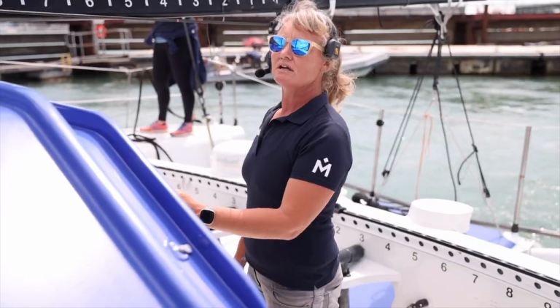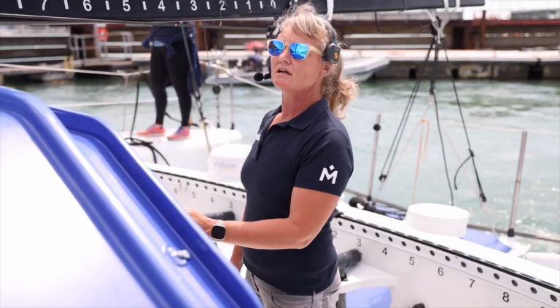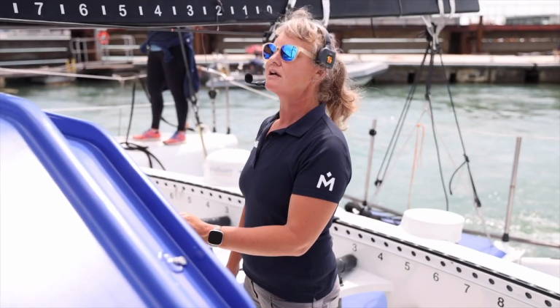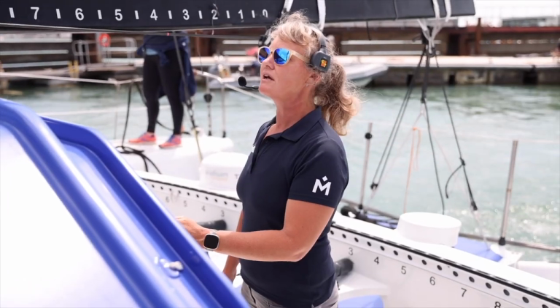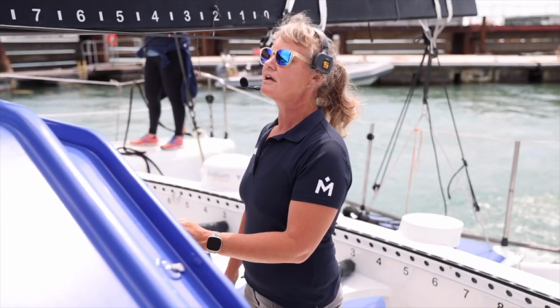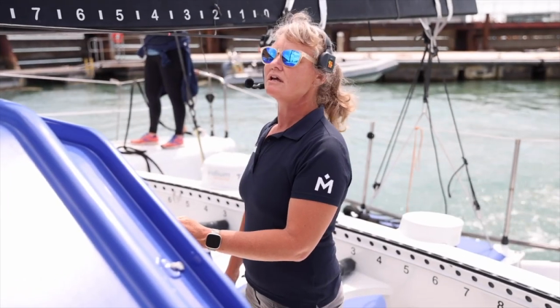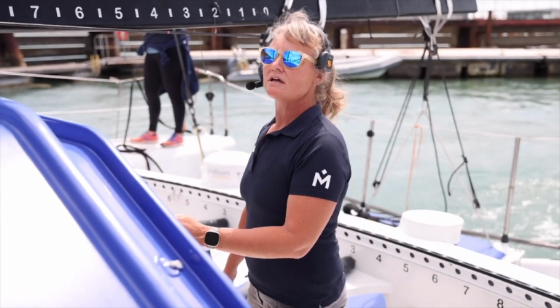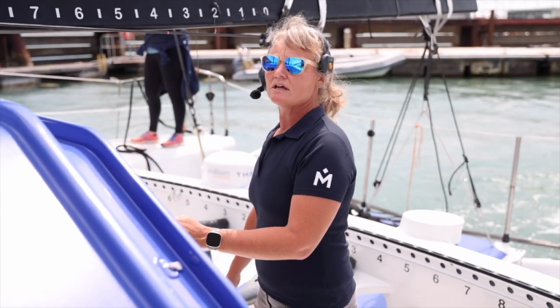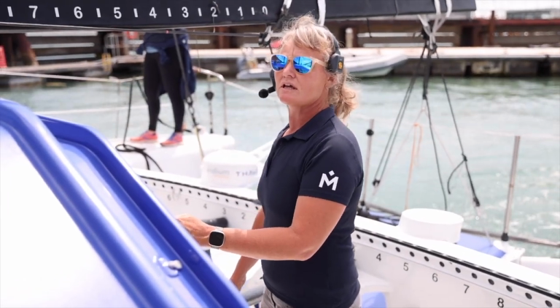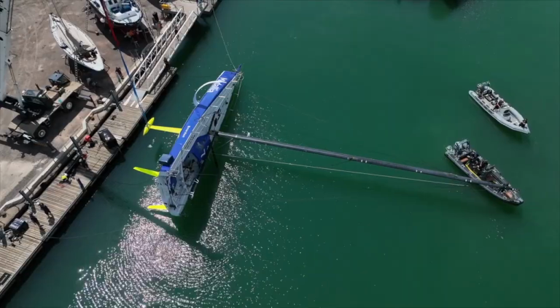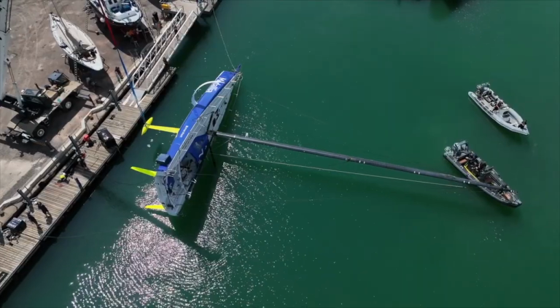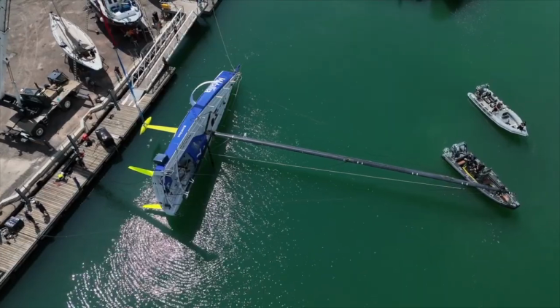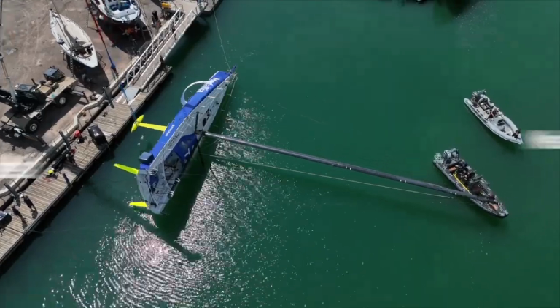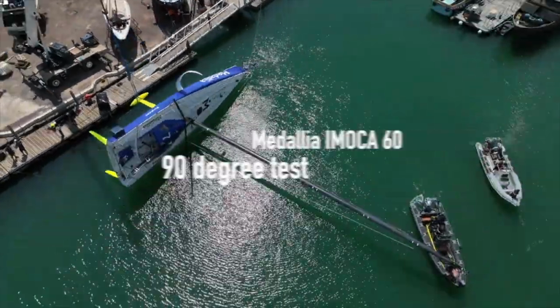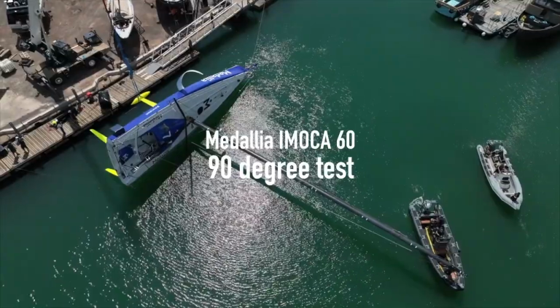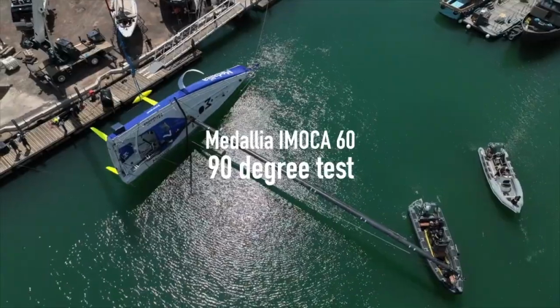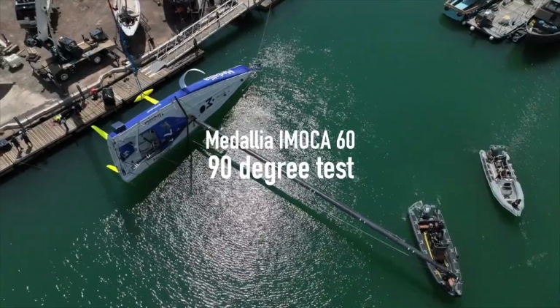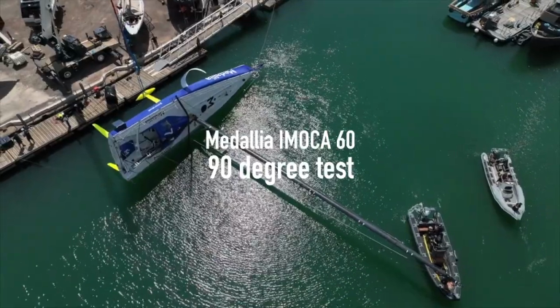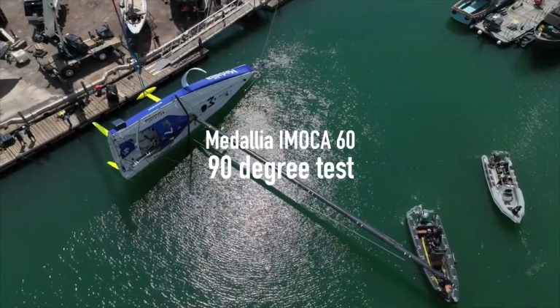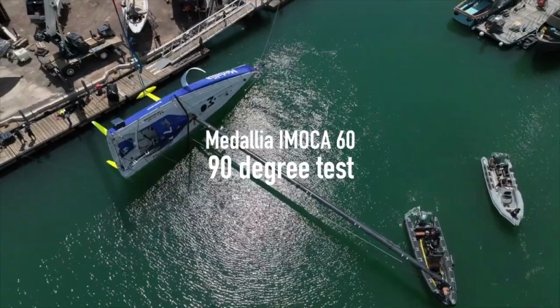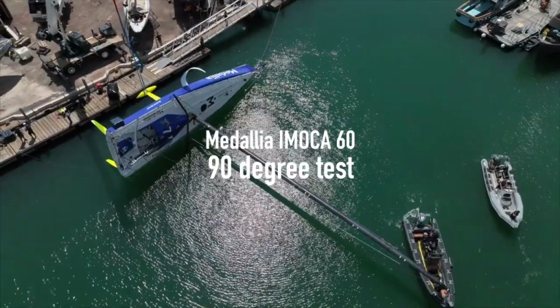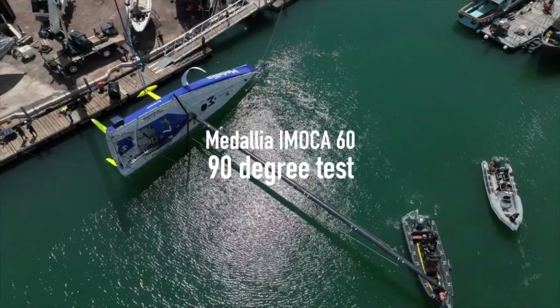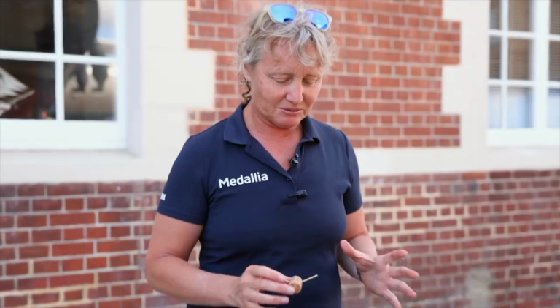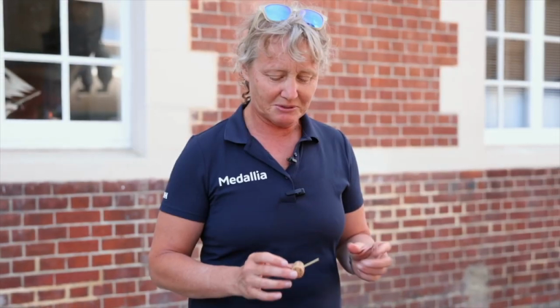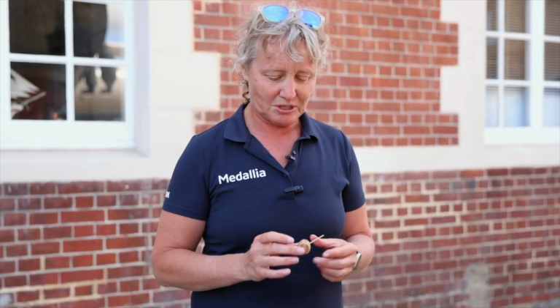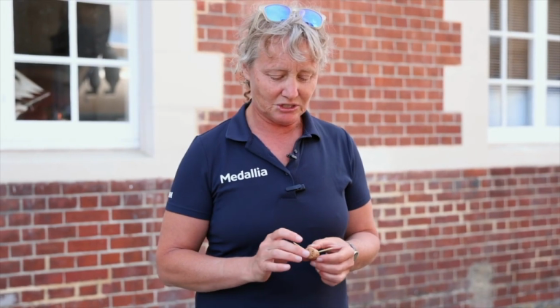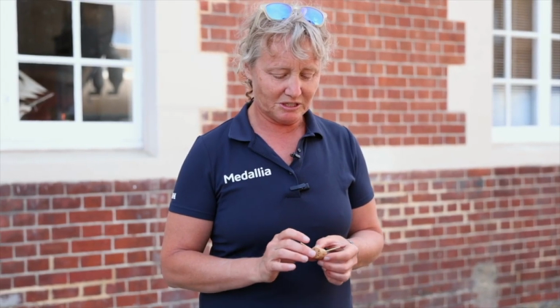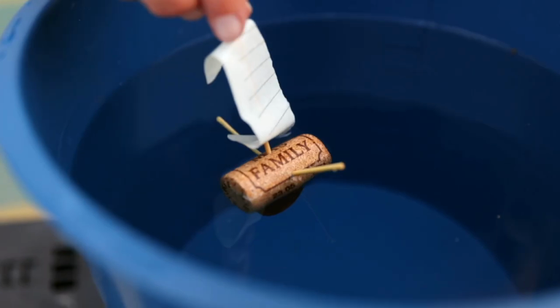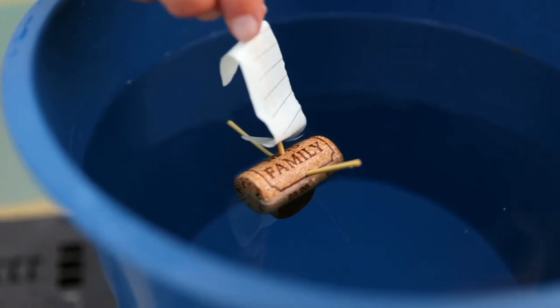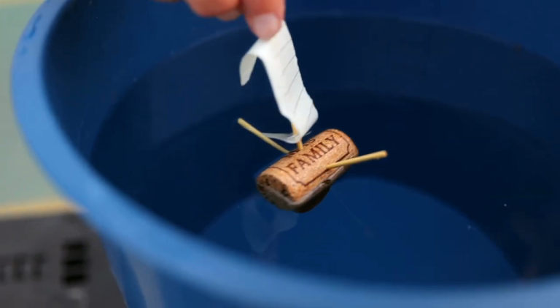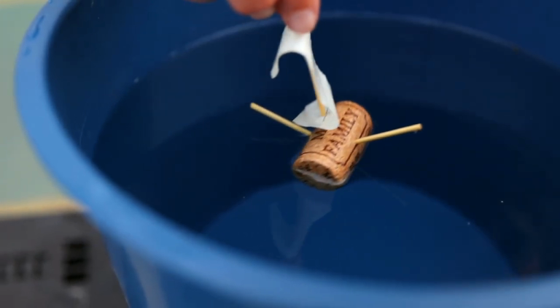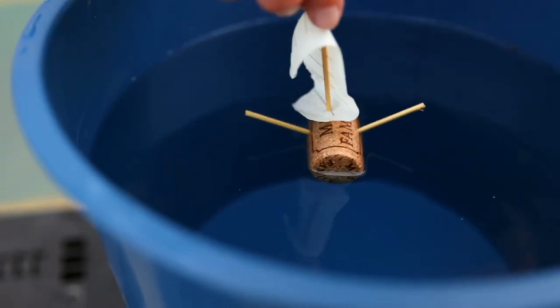To give you an overview of the righting moment and what we're measuring, I thought I'd just do a little demonstration with a cork and a bucket.